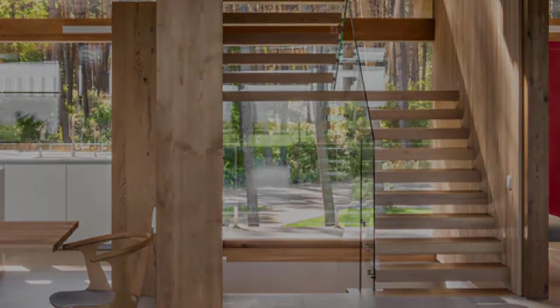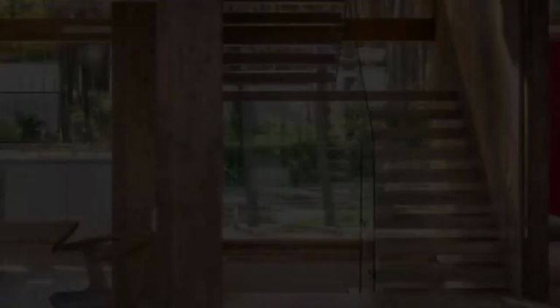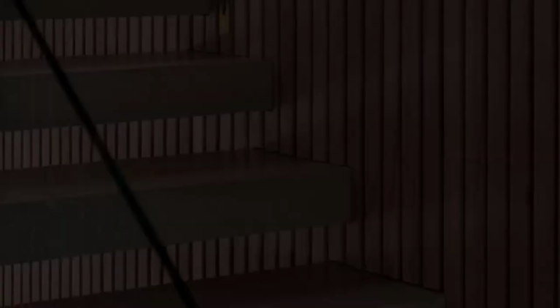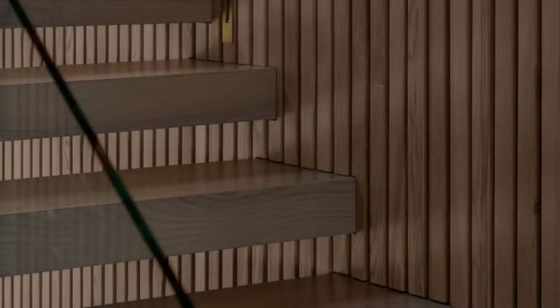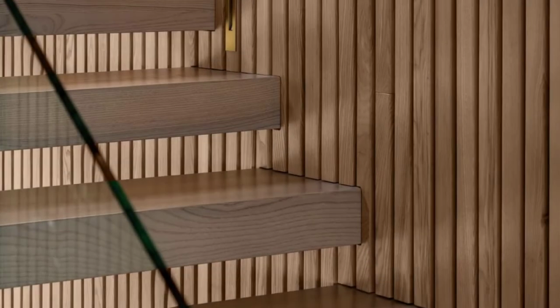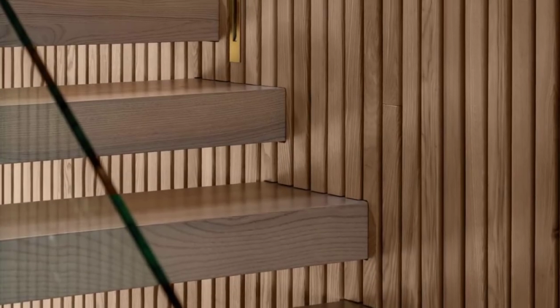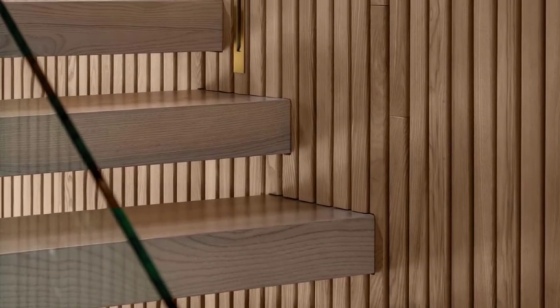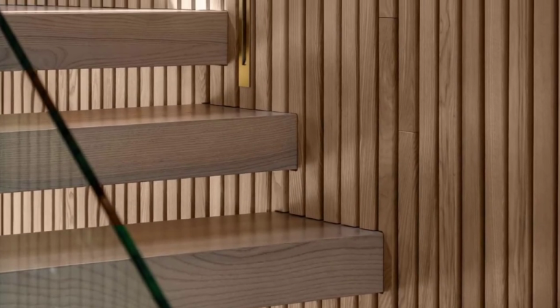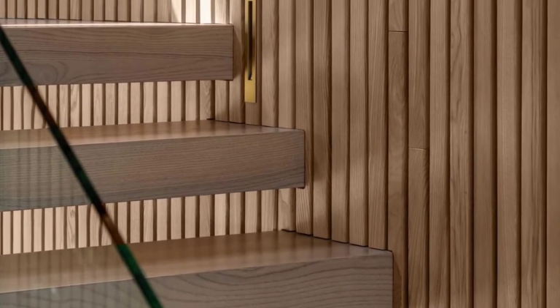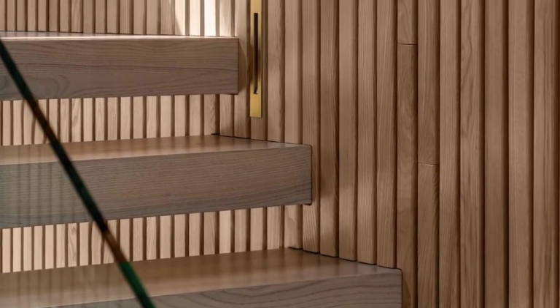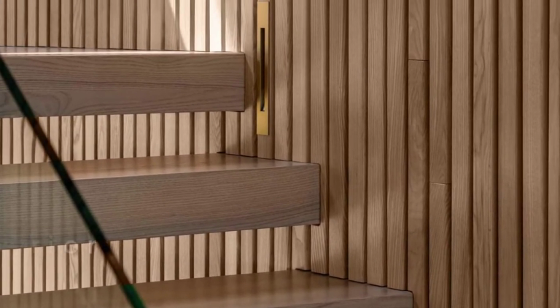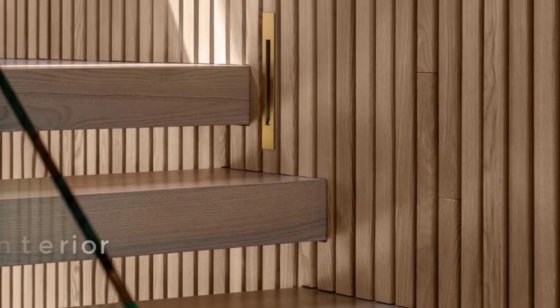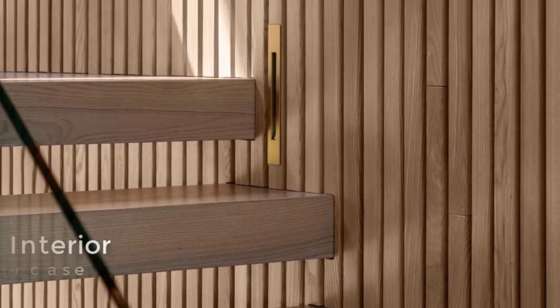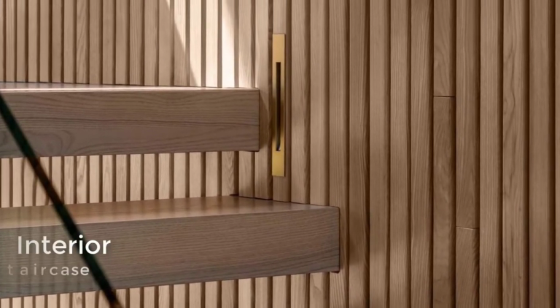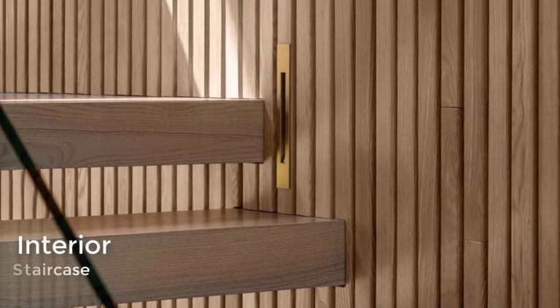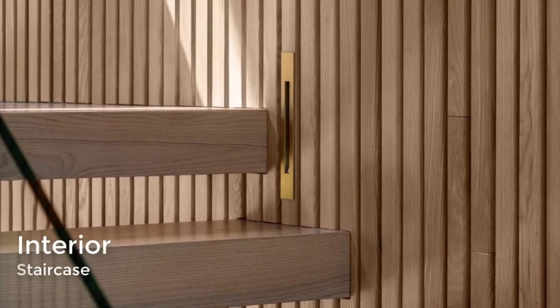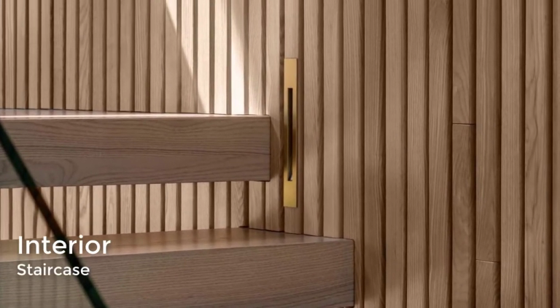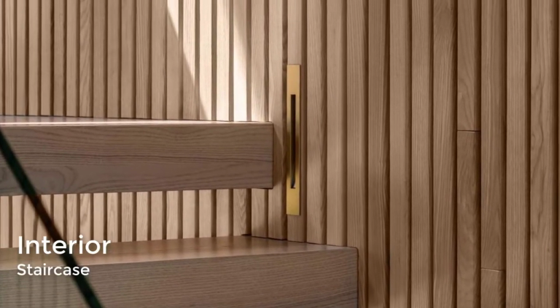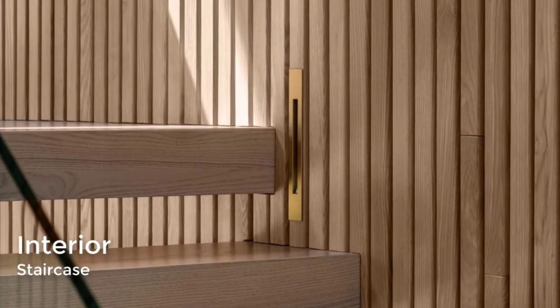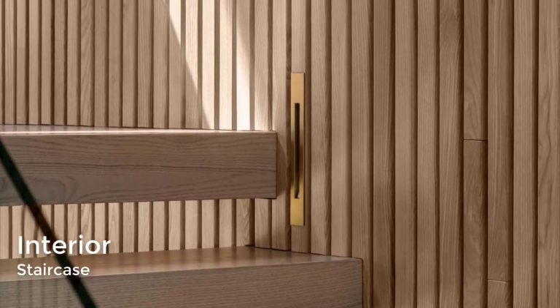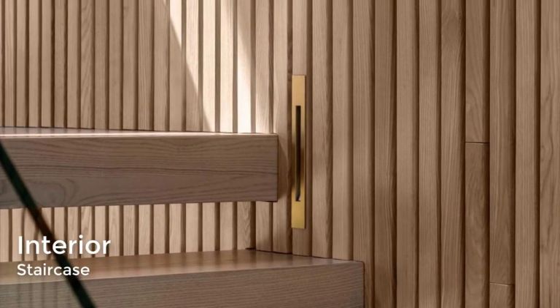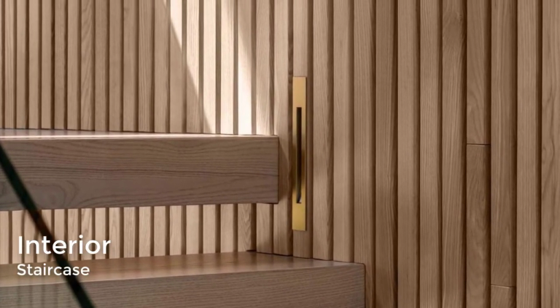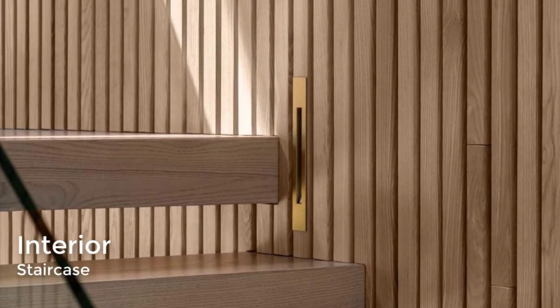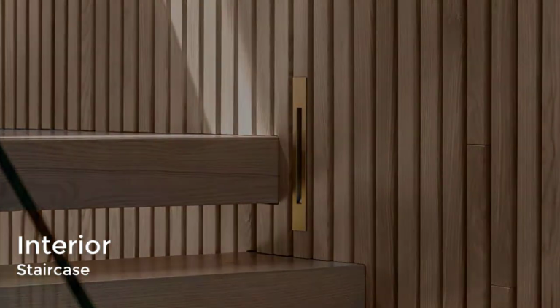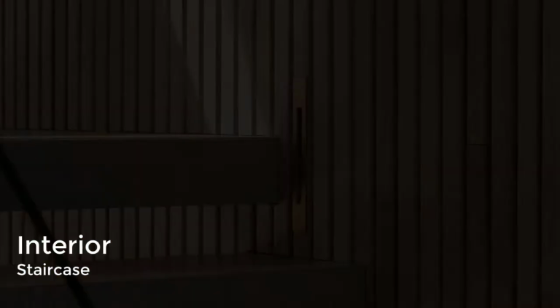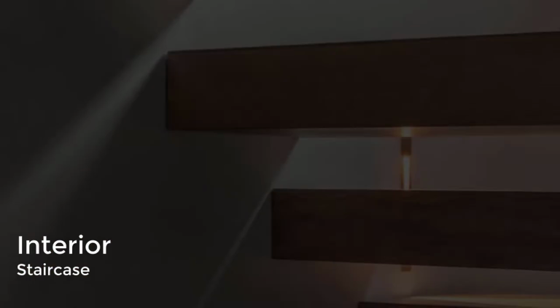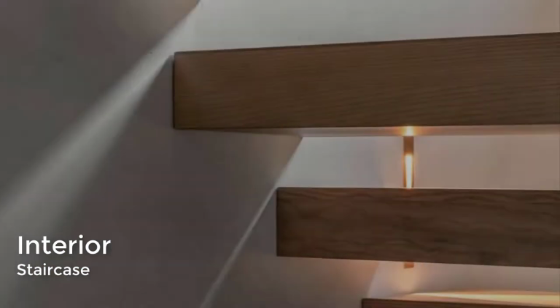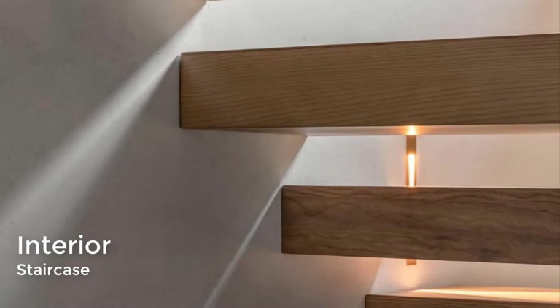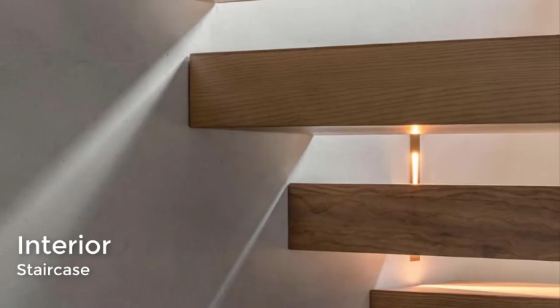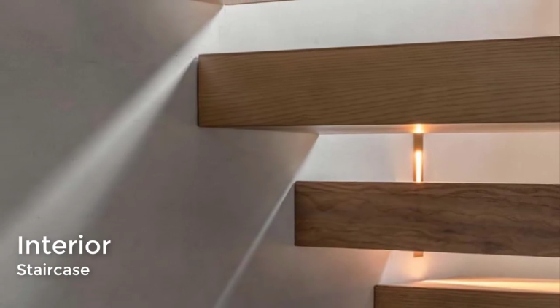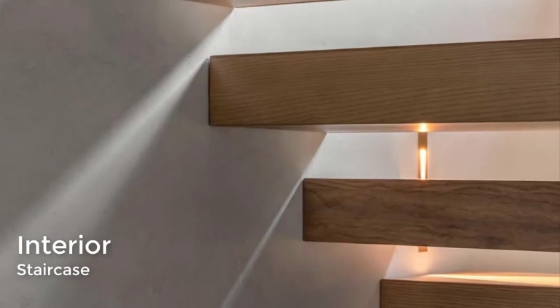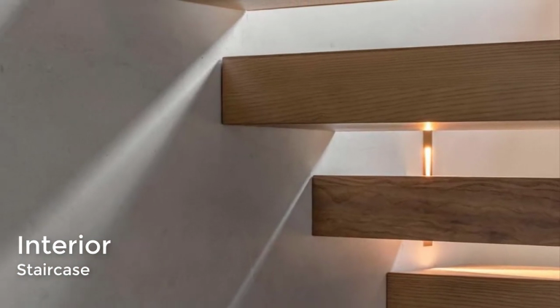Vertical wood slats run alongside the wood stairs, while small vertical lights make it easy to travel up and down the stairs at night.